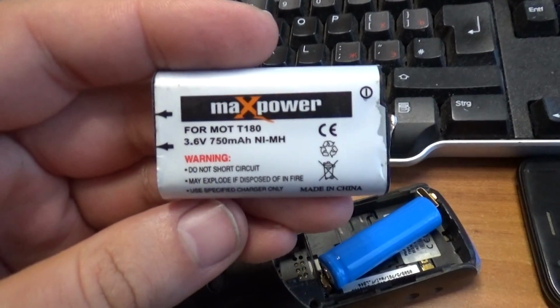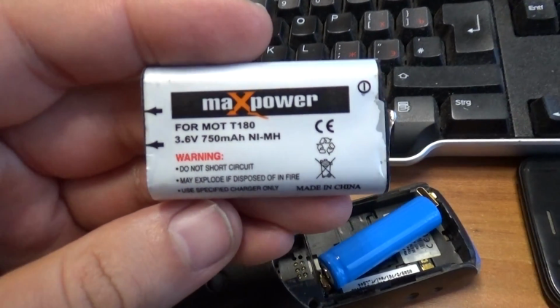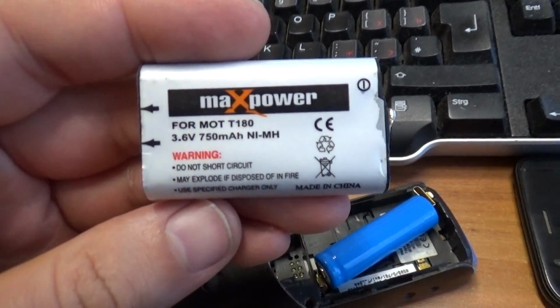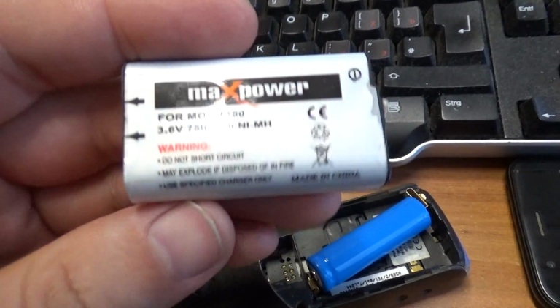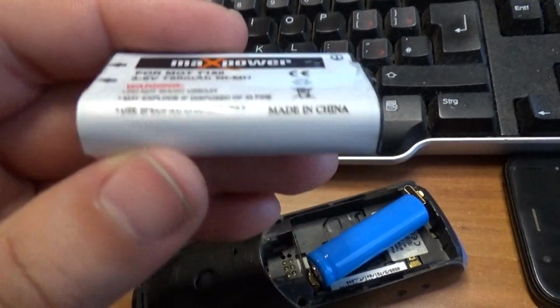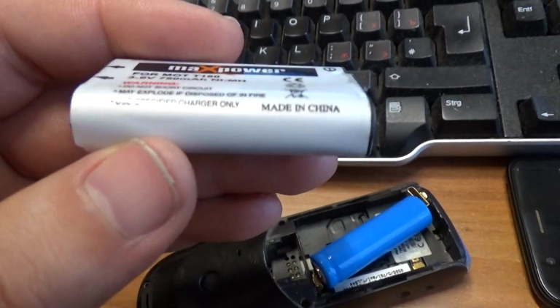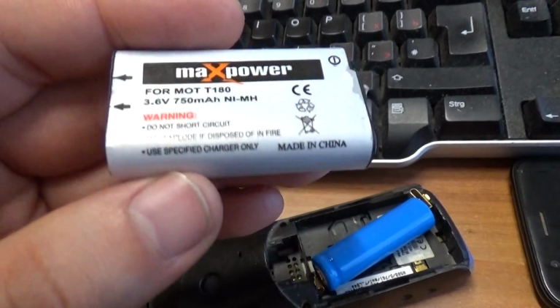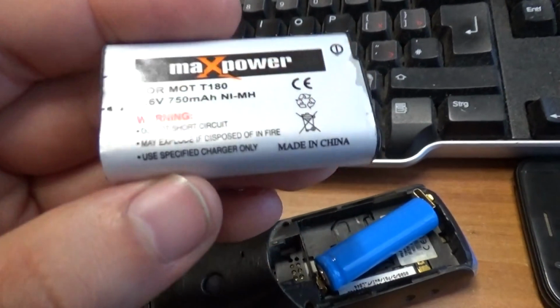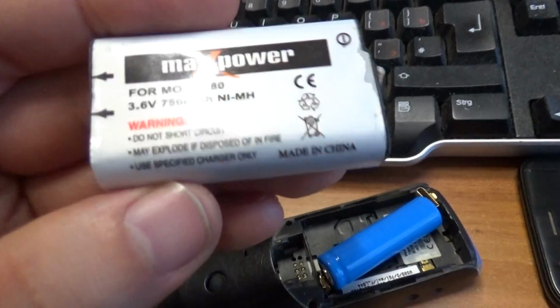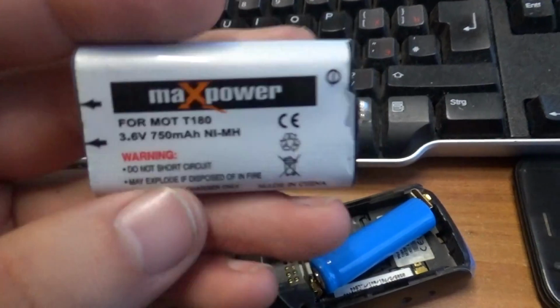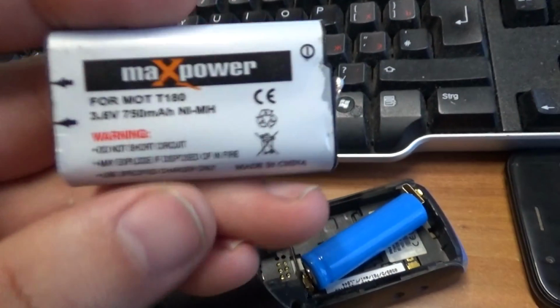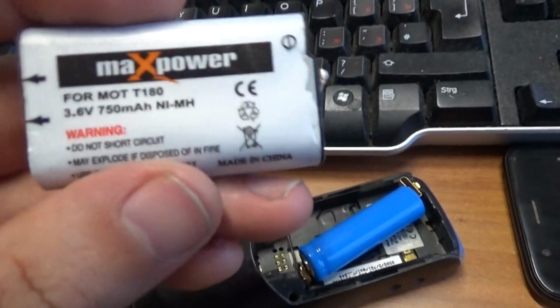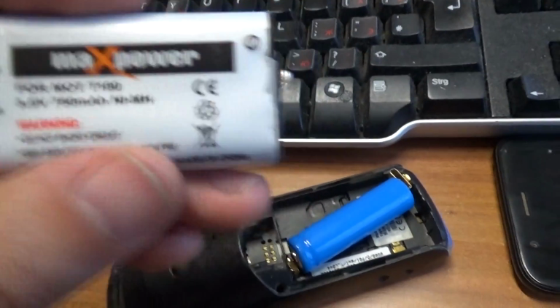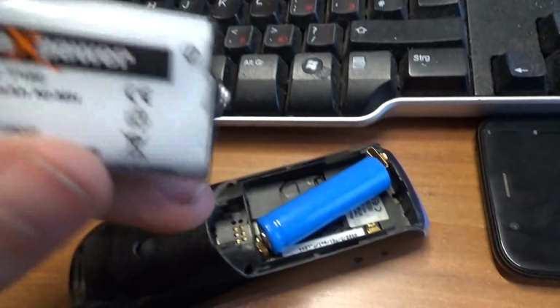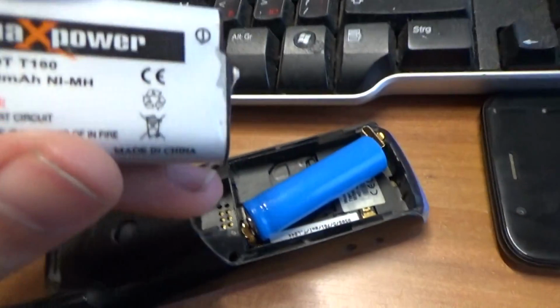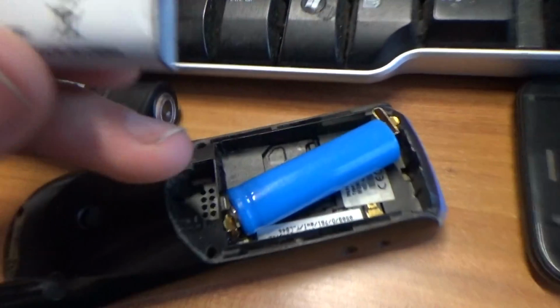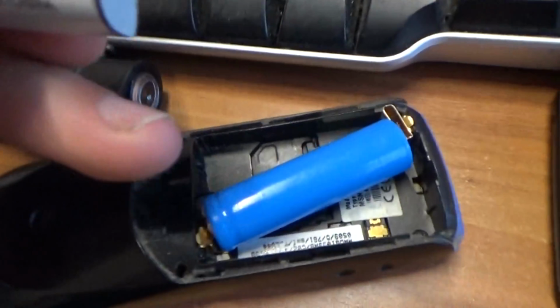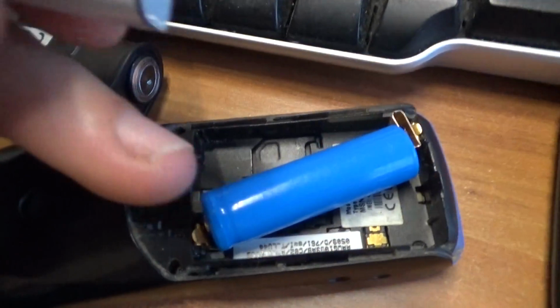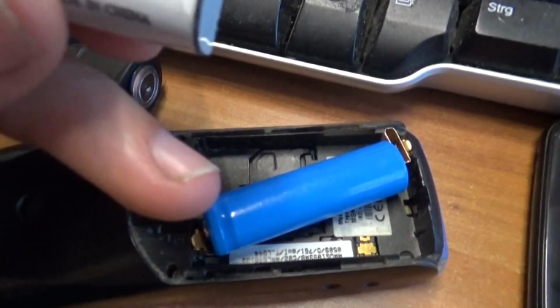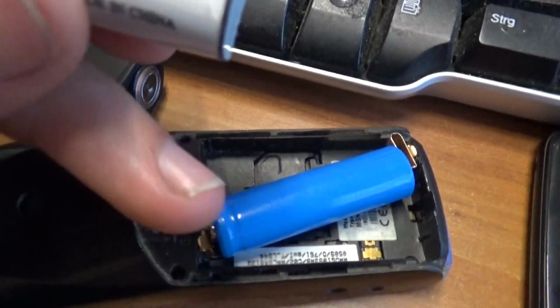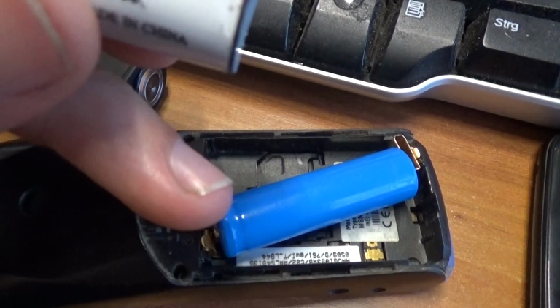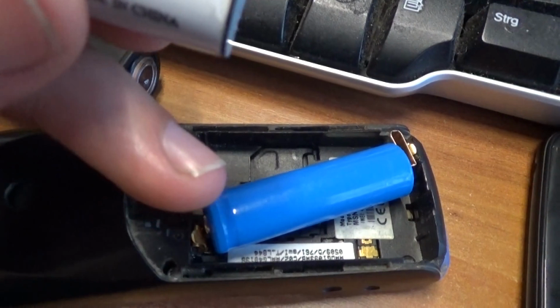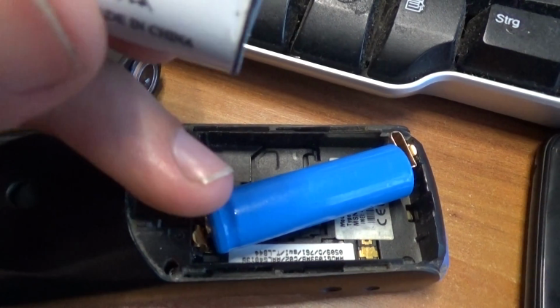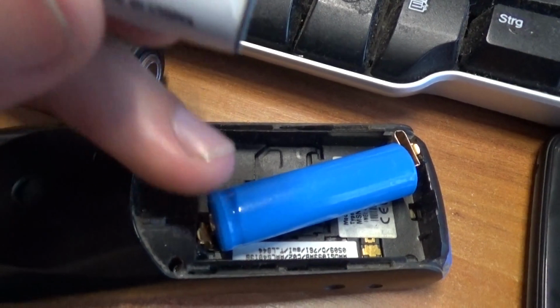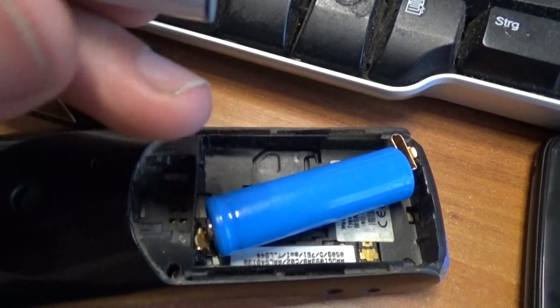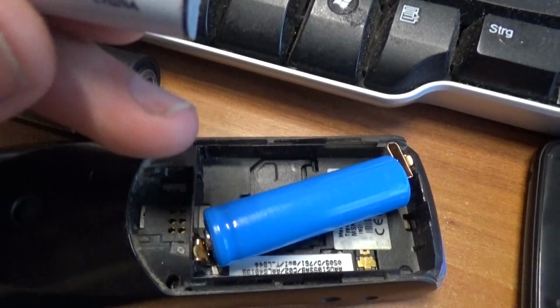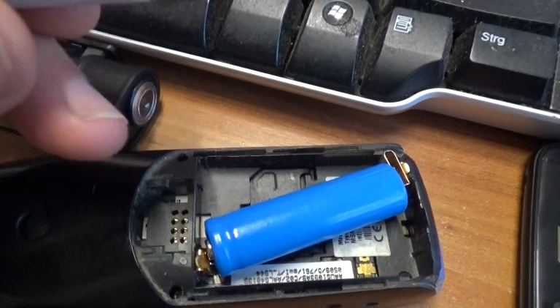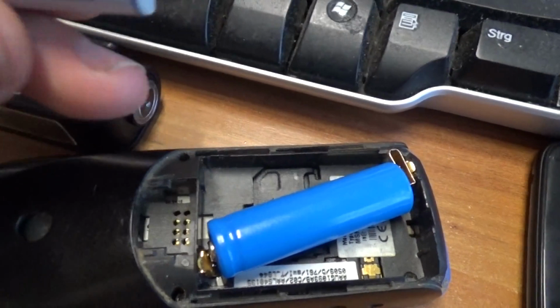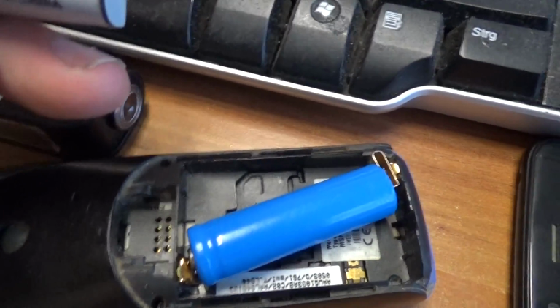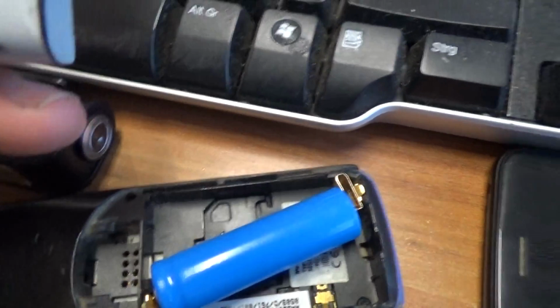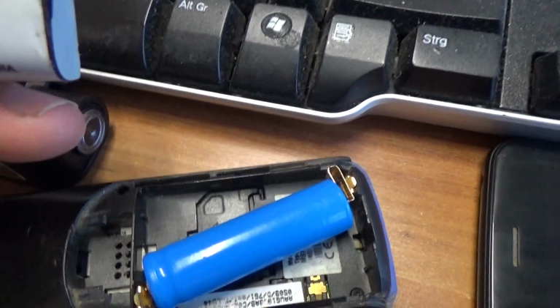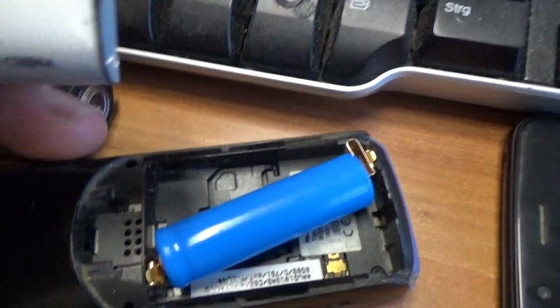Good day friends. I want to show you how I make a cell phone battery.